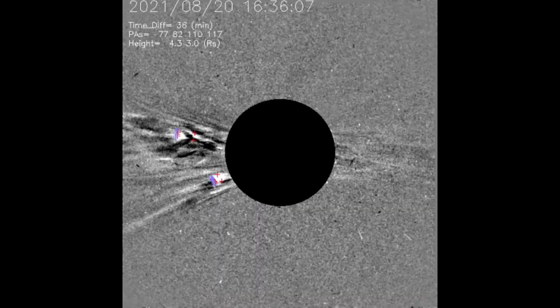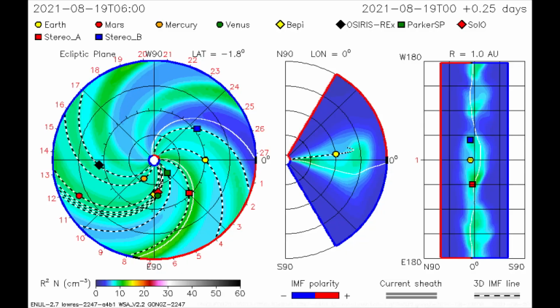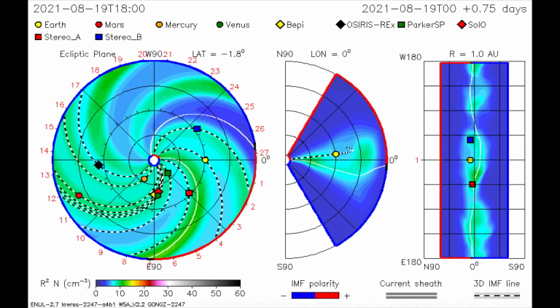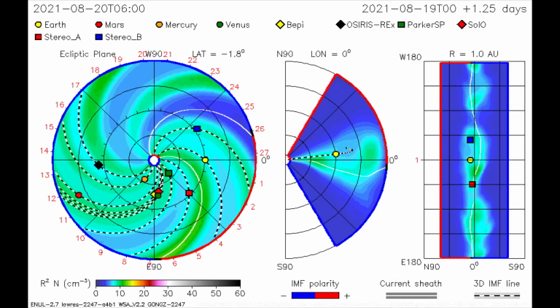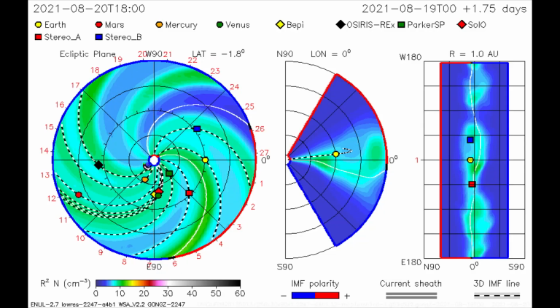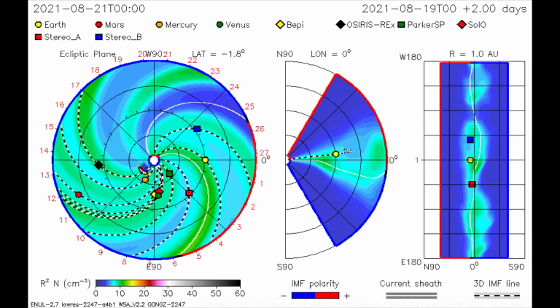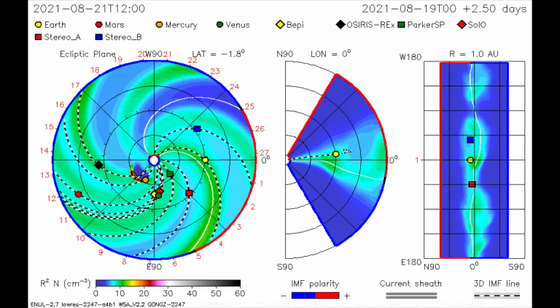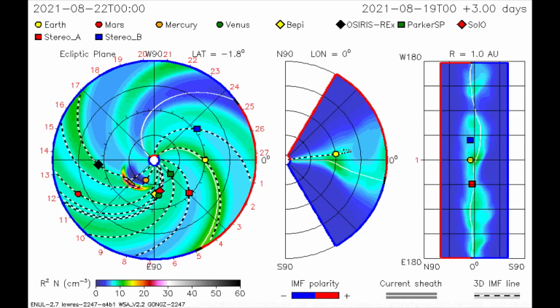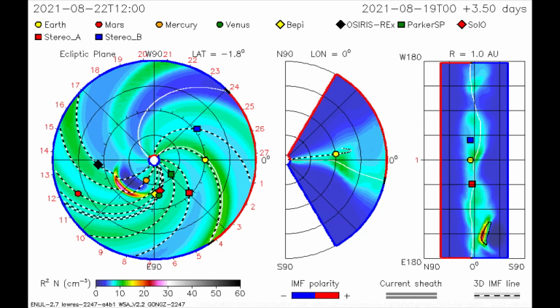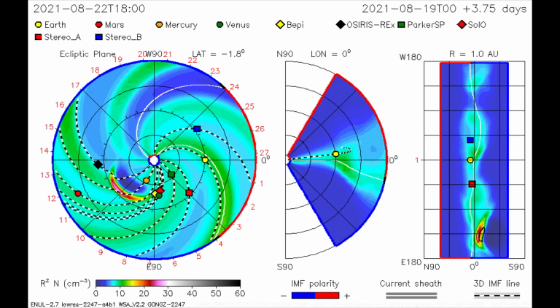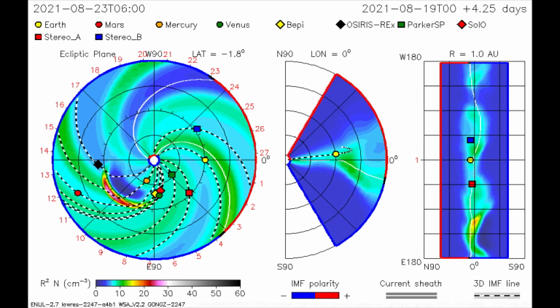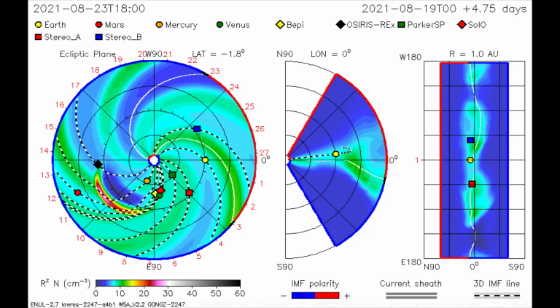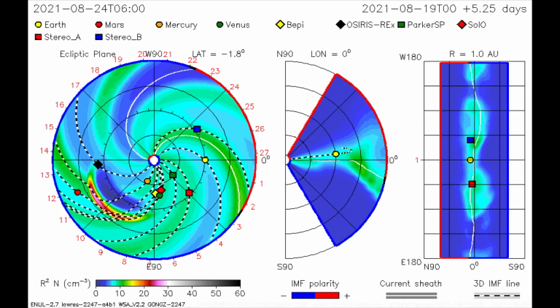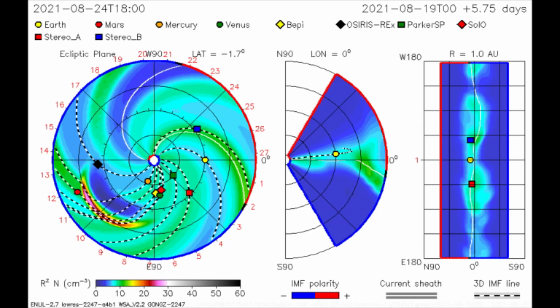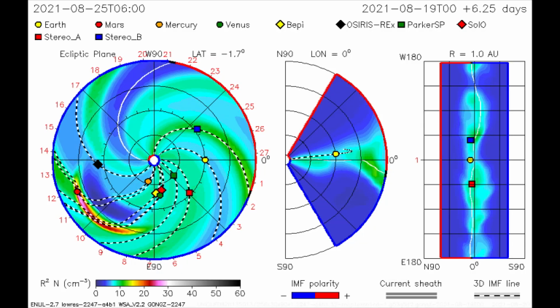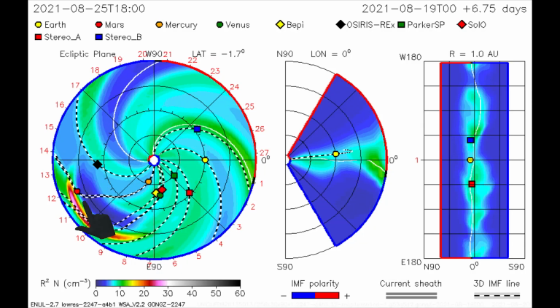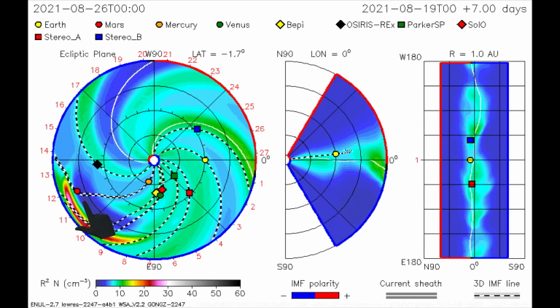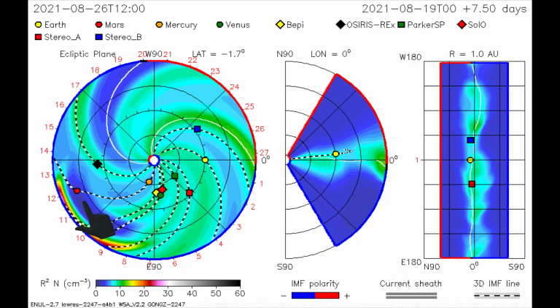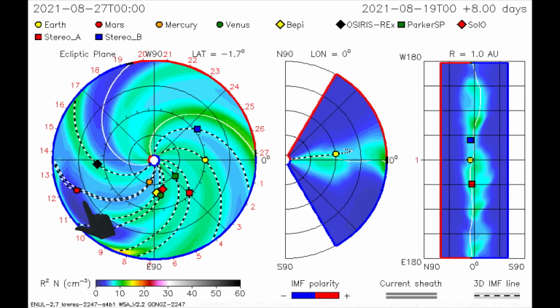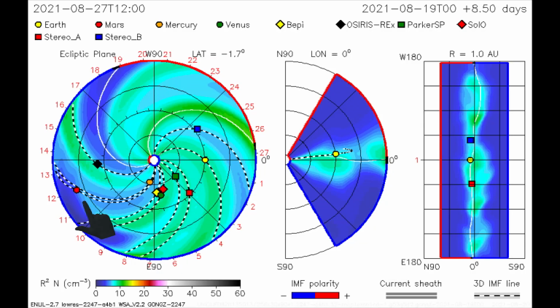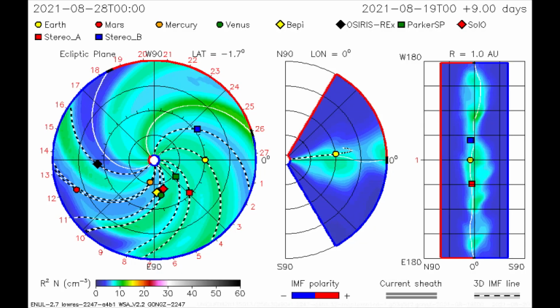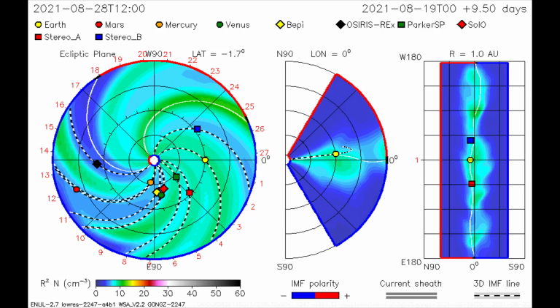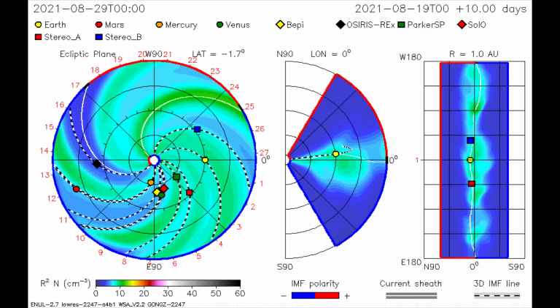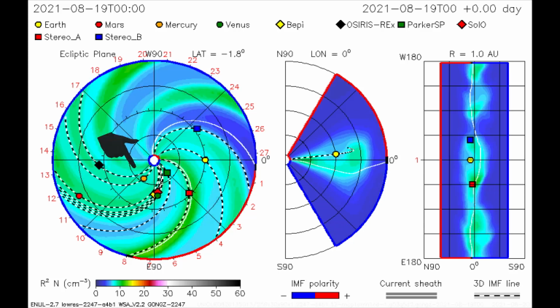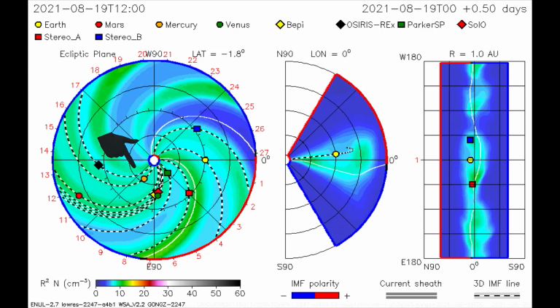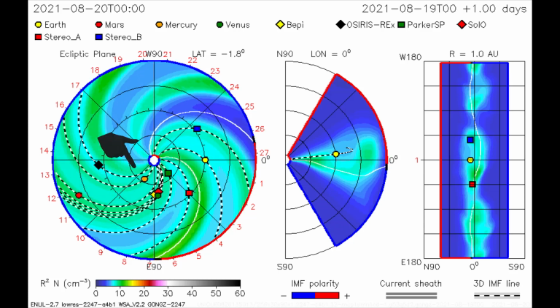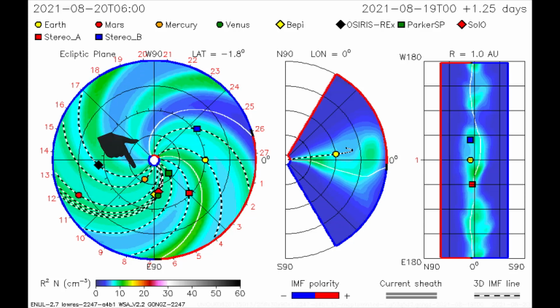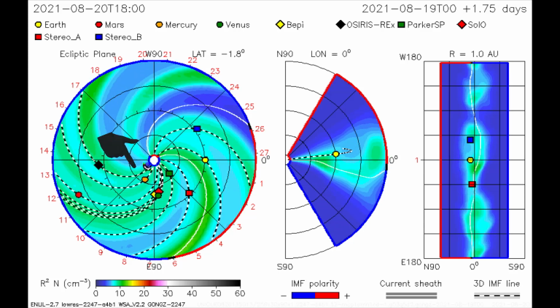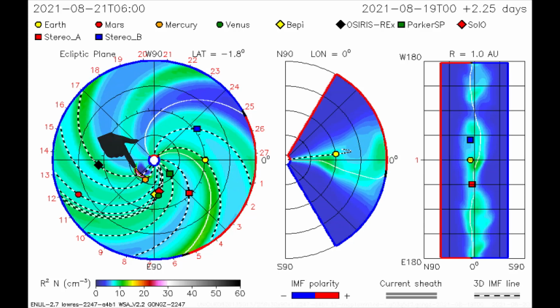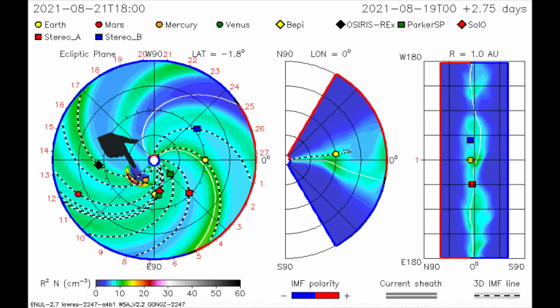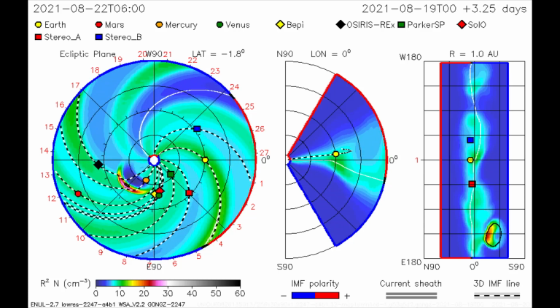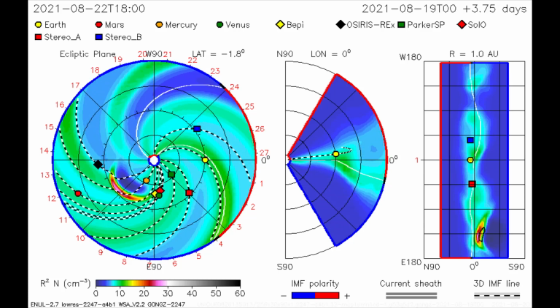Using this CME model, the flare is mapped as Mars and Mercury receive a dose of radiation.